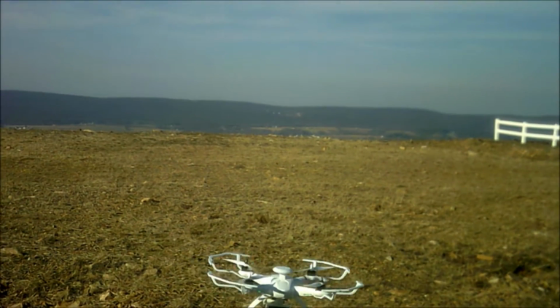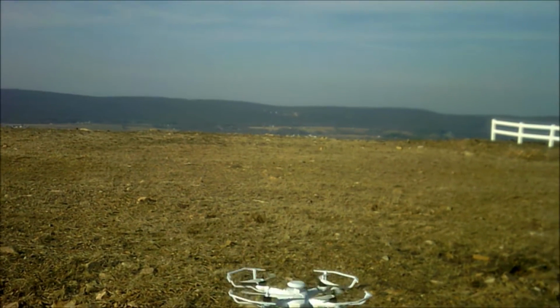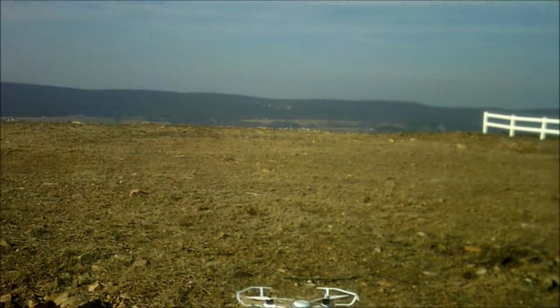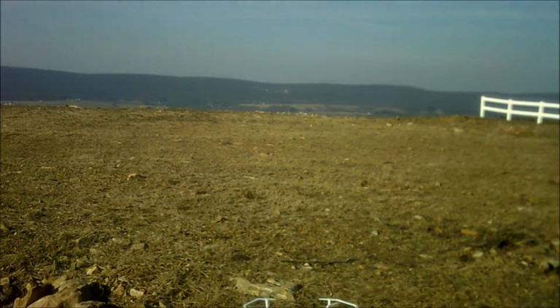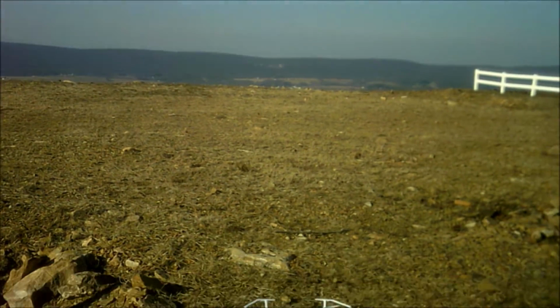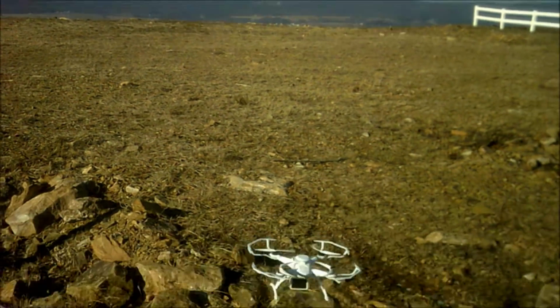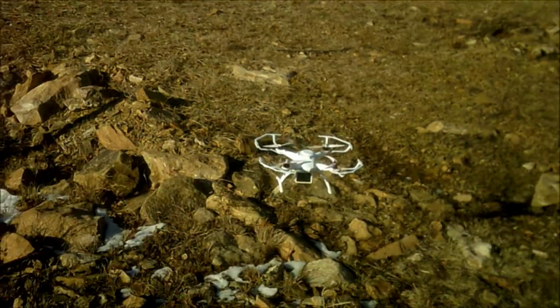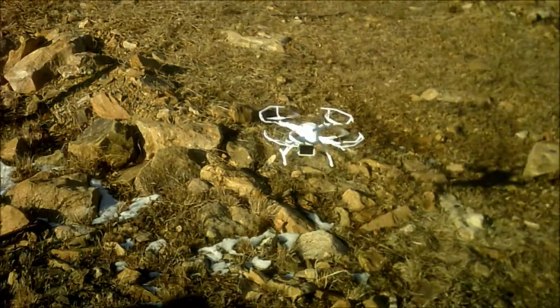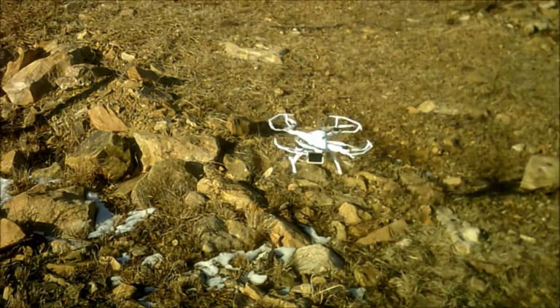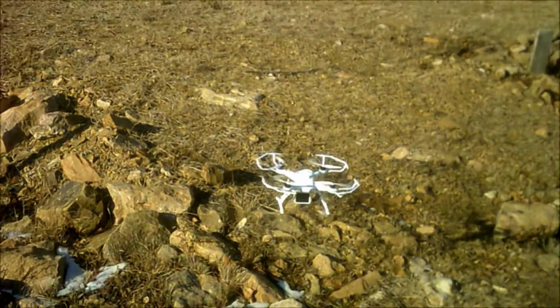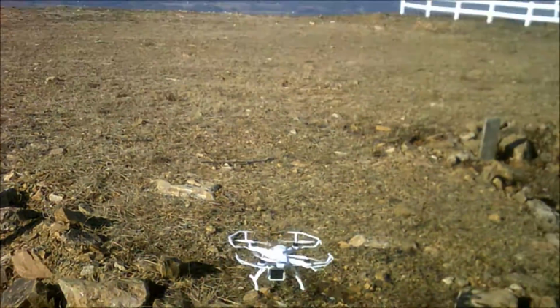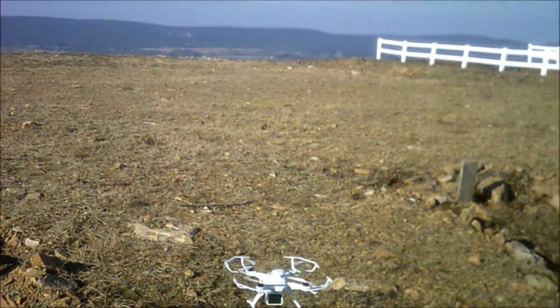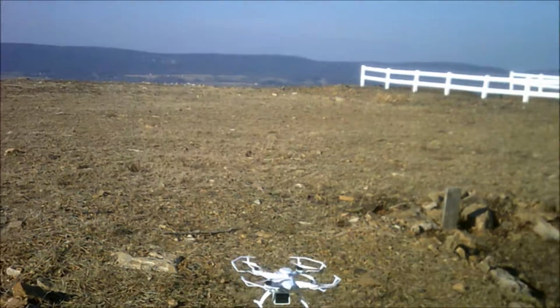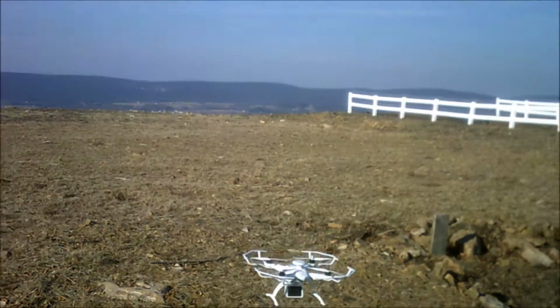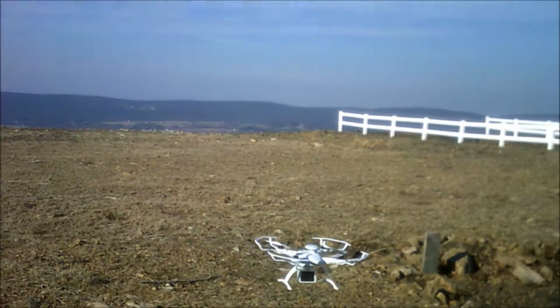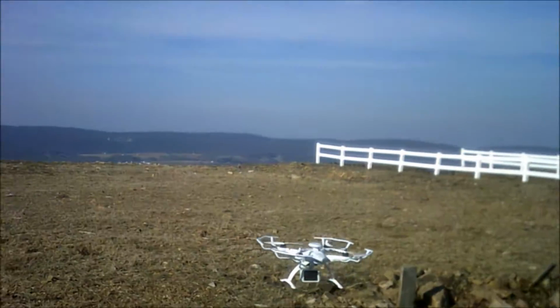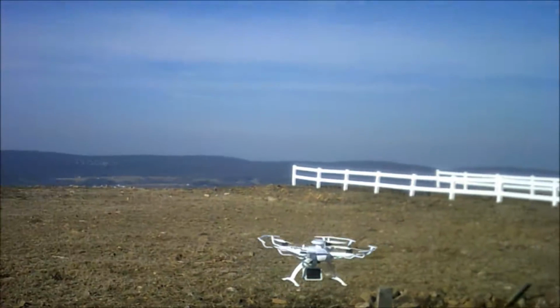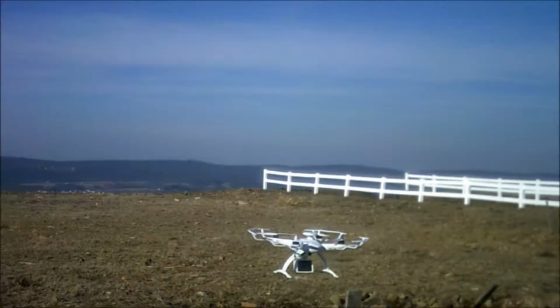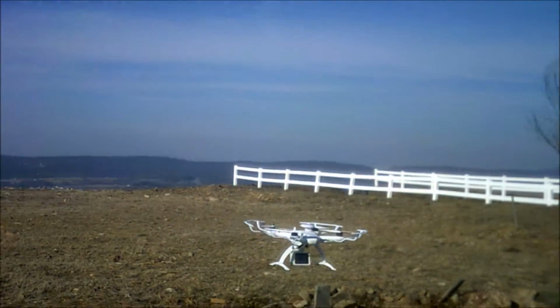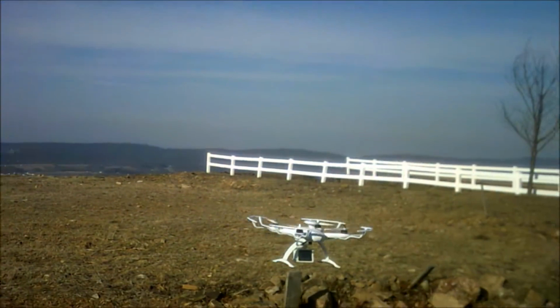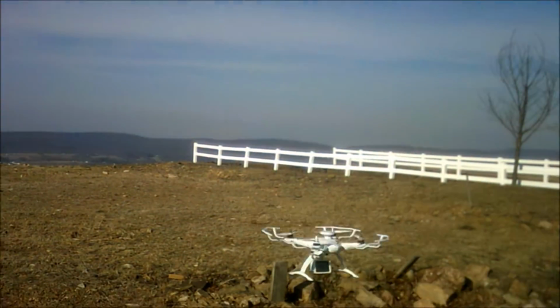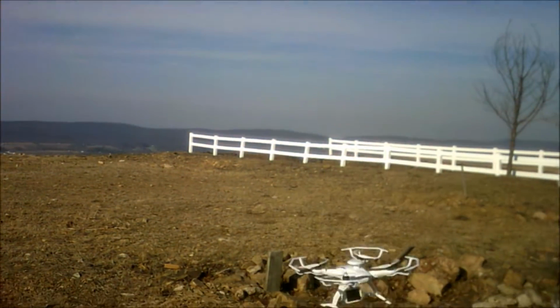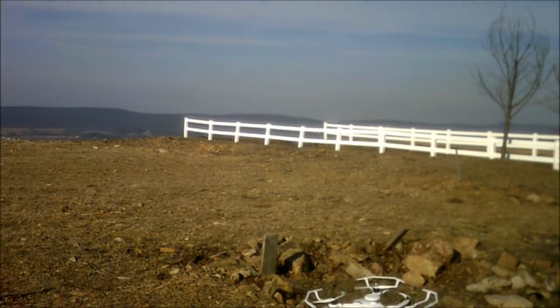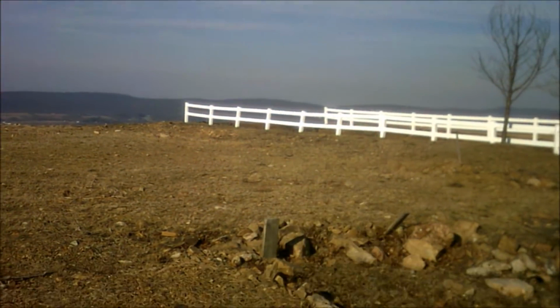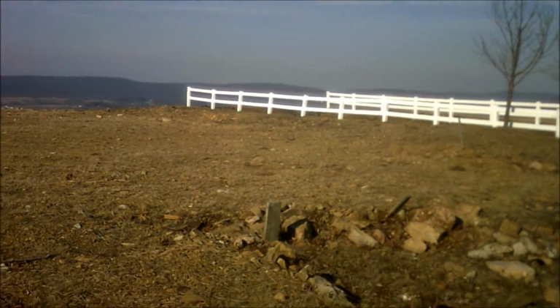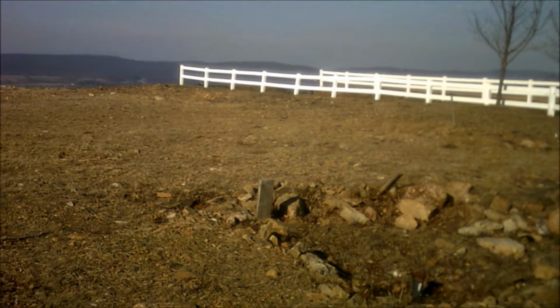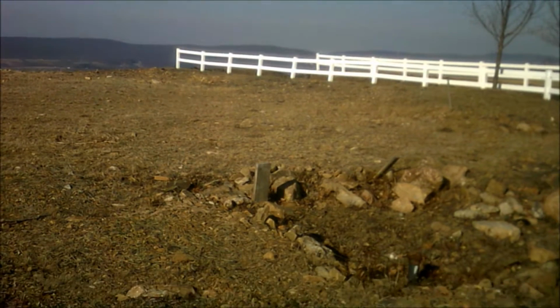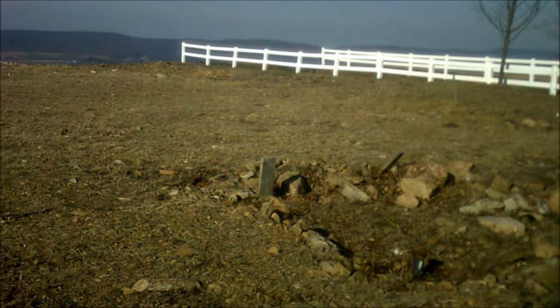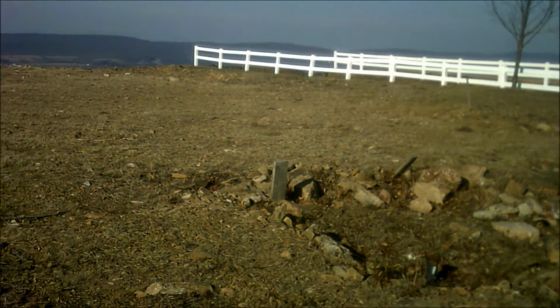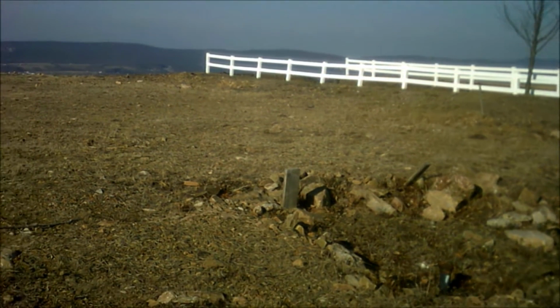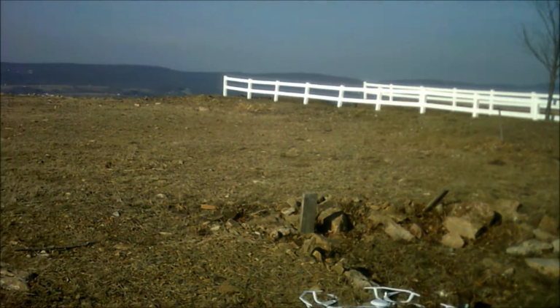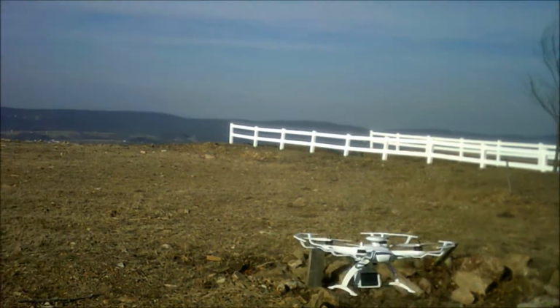It's a huge drop off, as you can see the earth kind of ends over there. Huge drop off of a cliff.